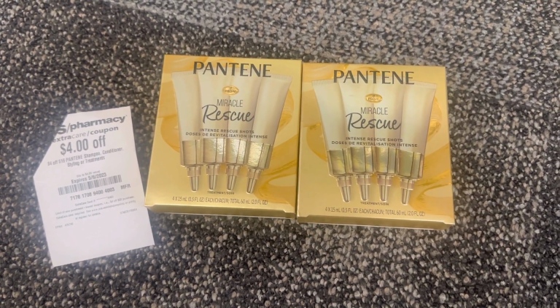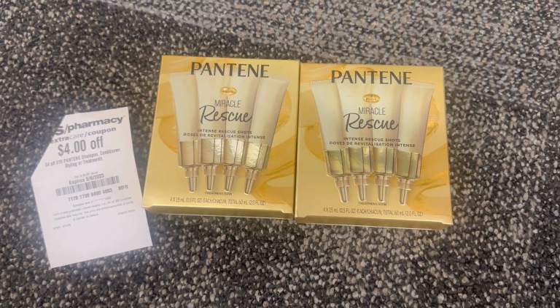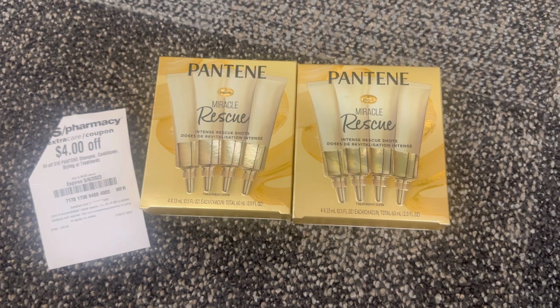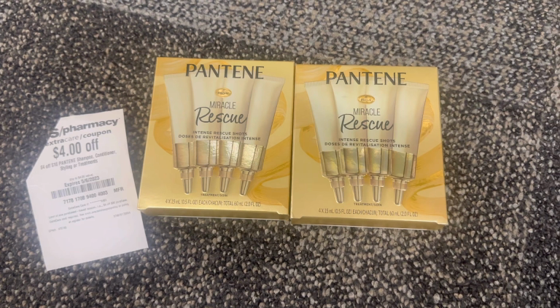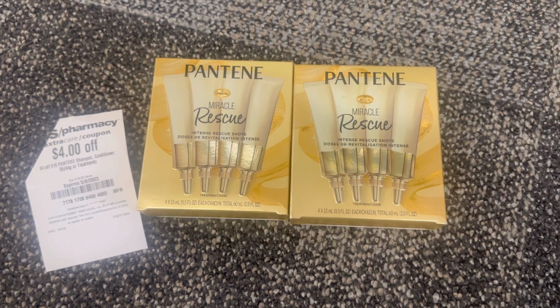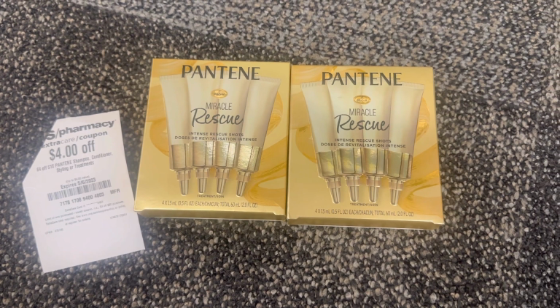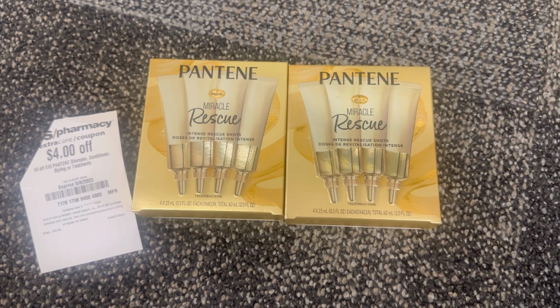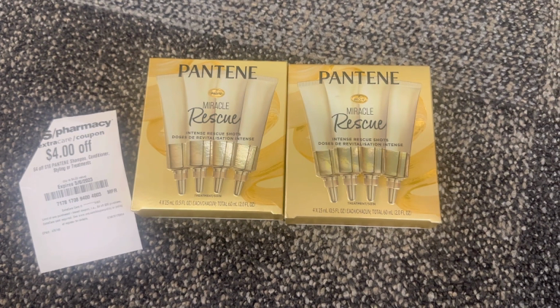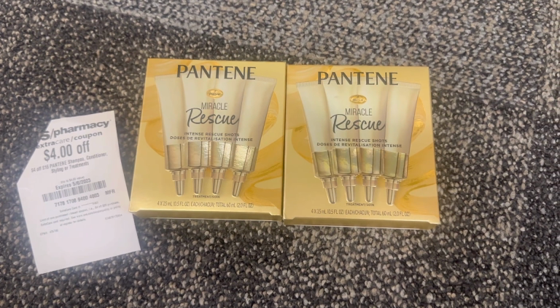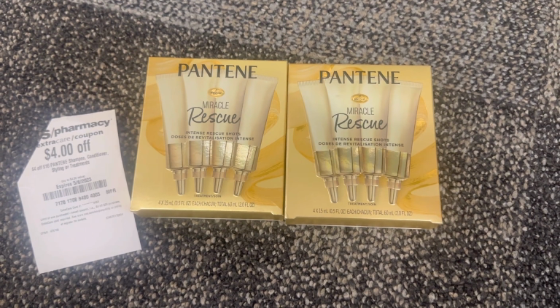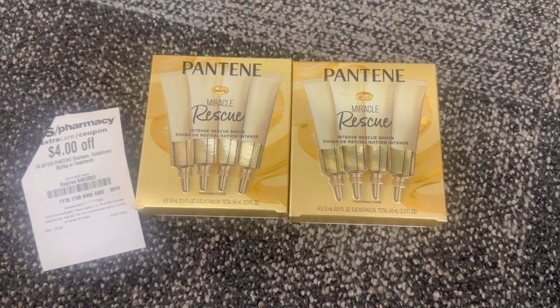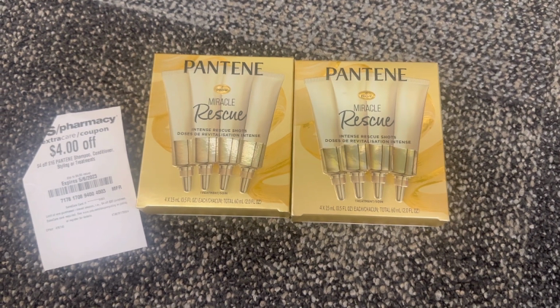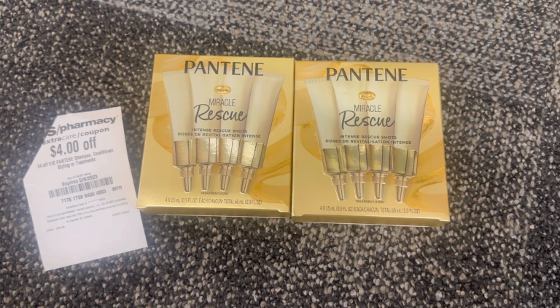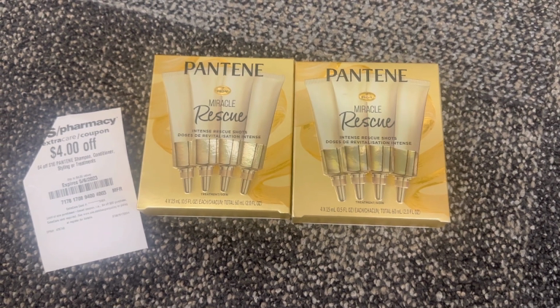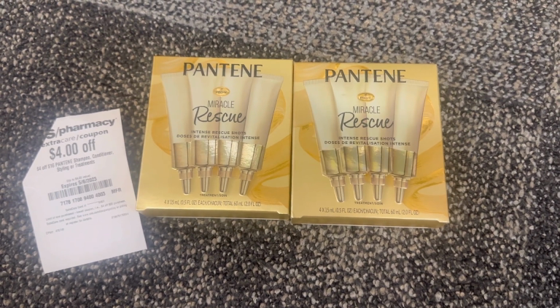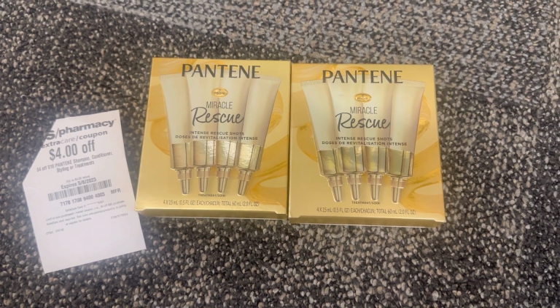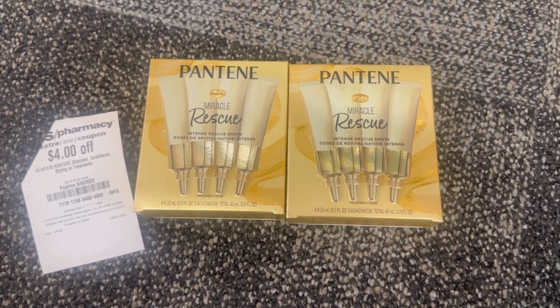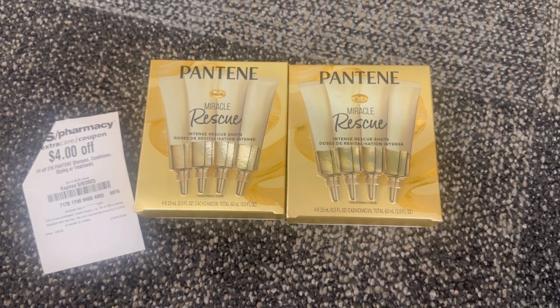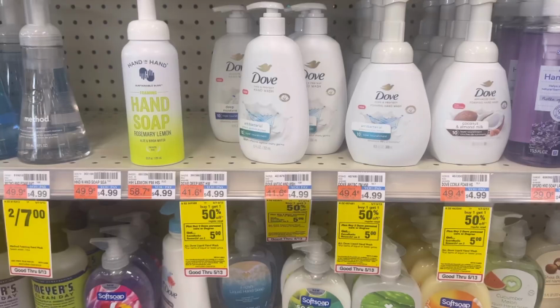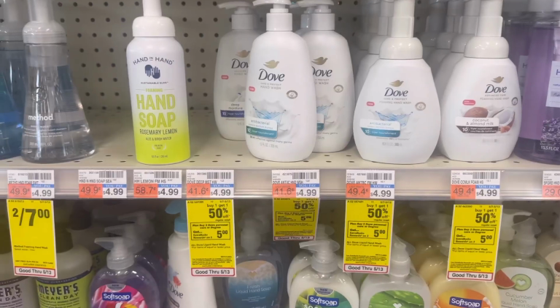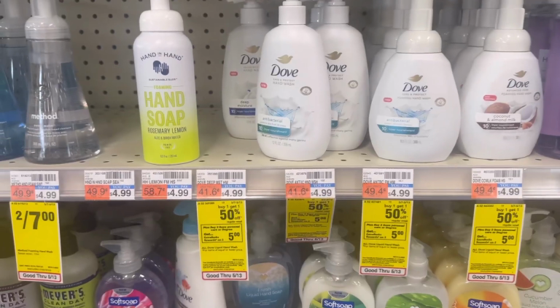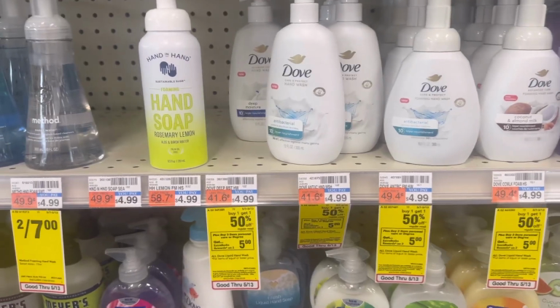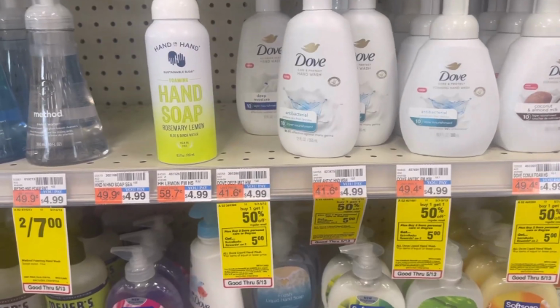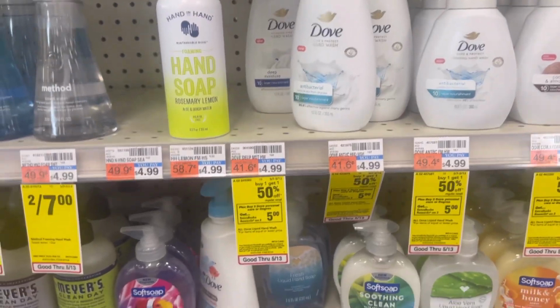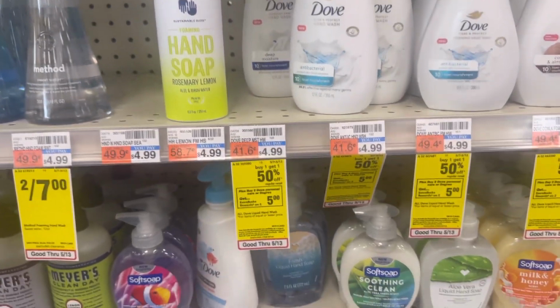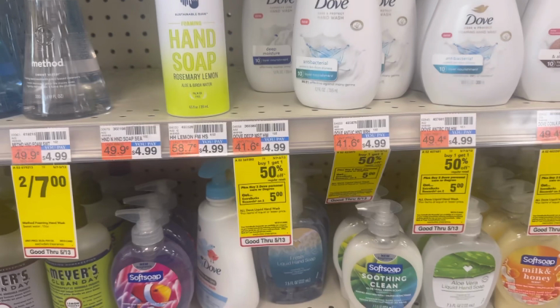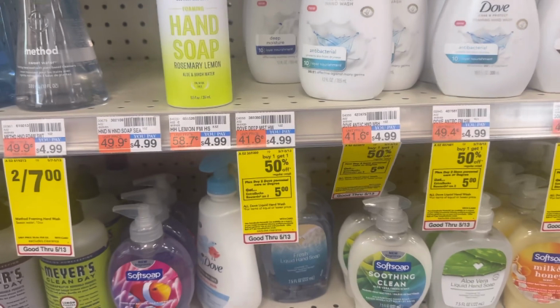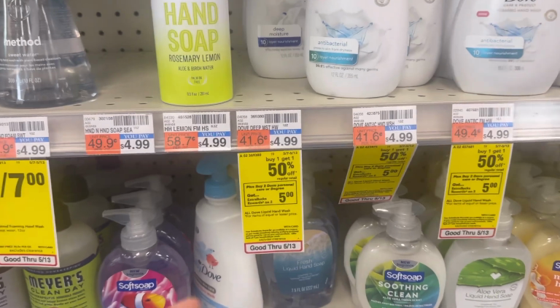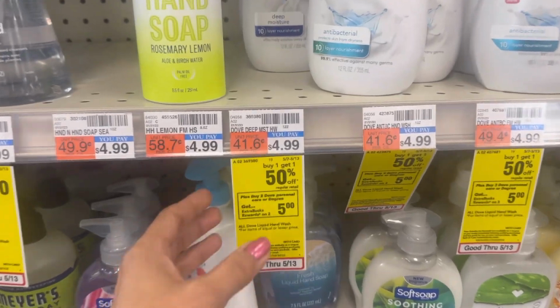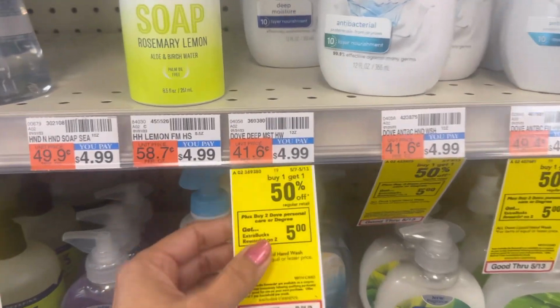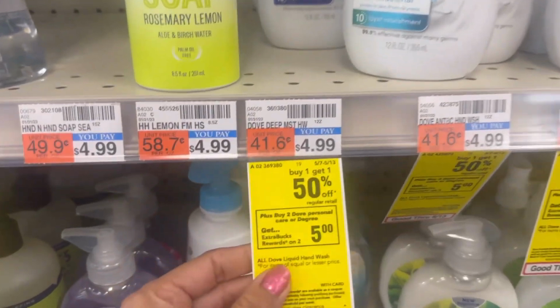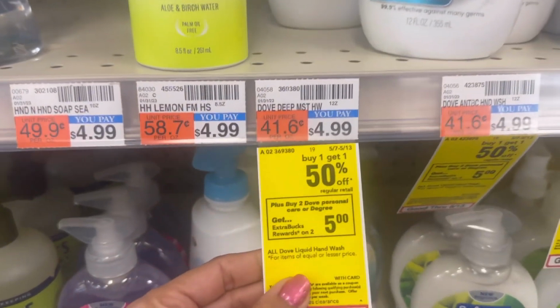My total coupon is nine dollars. I'm paying only seven dollars and getting back four dollar ECB, so after the ECB my final cost is only three dollars, or one dollar fifty each.